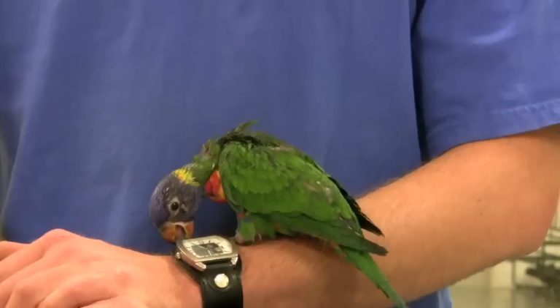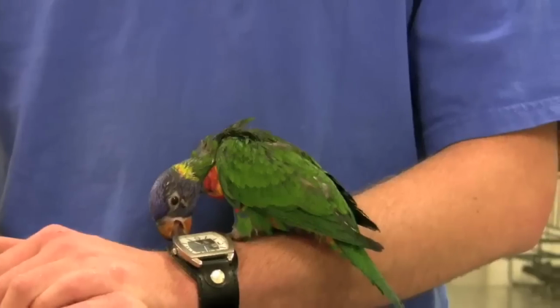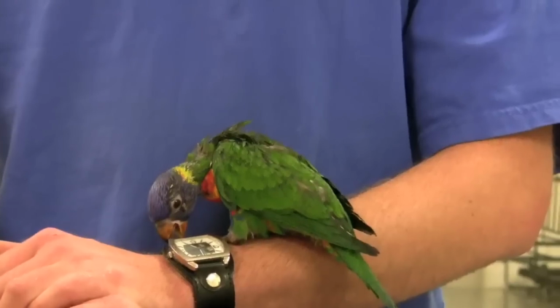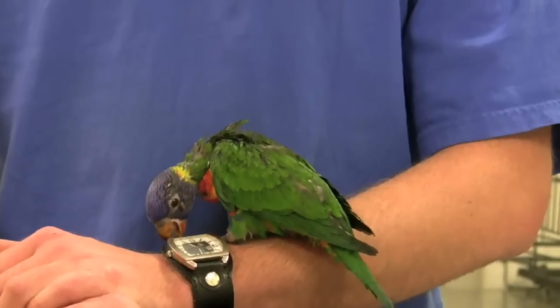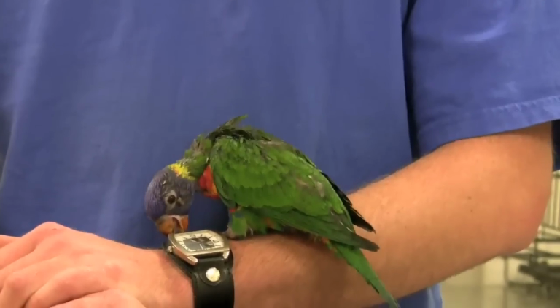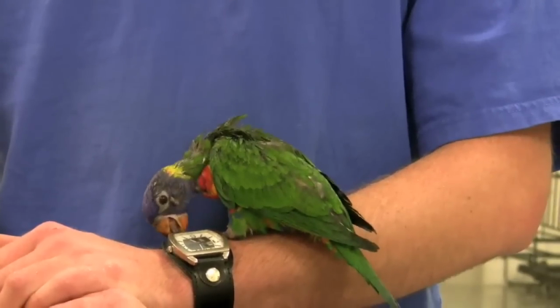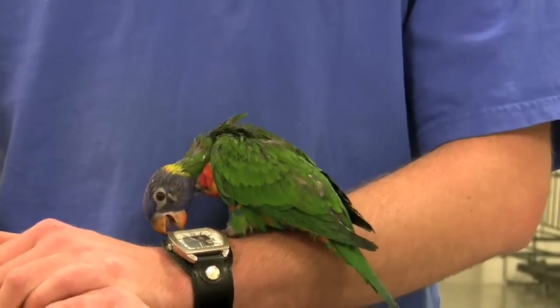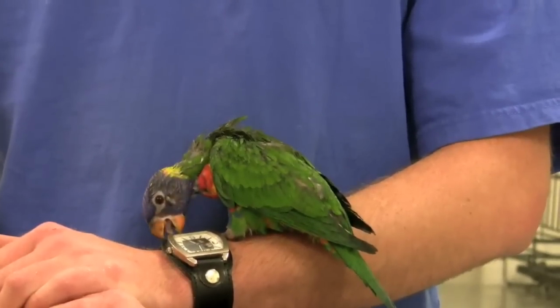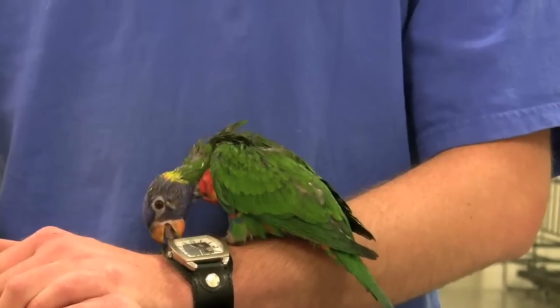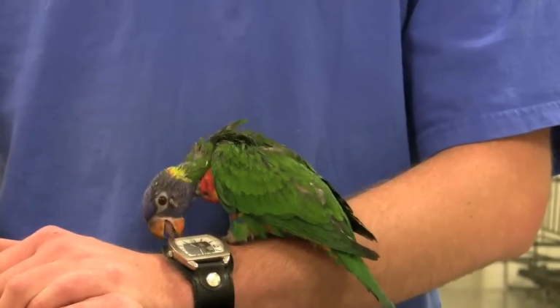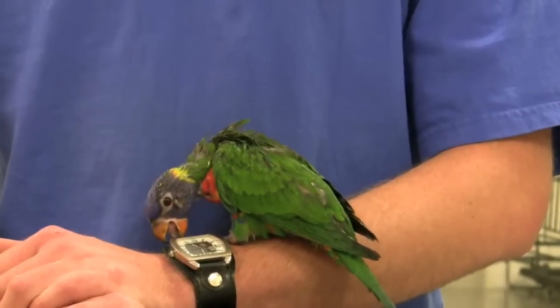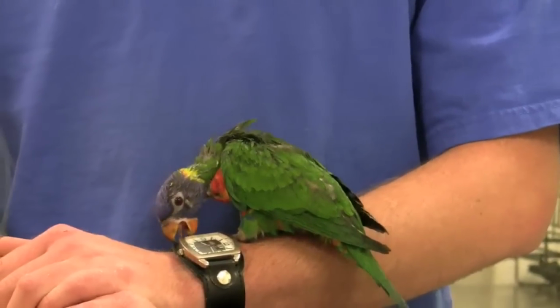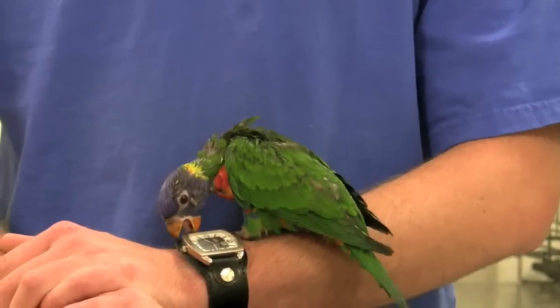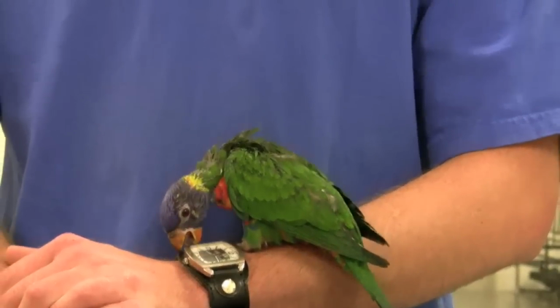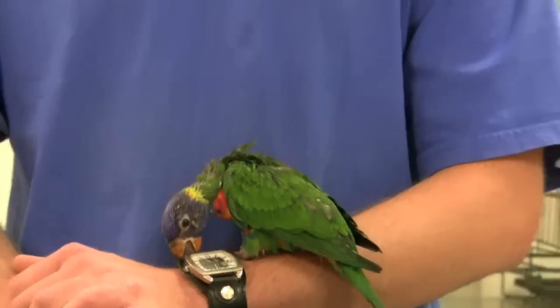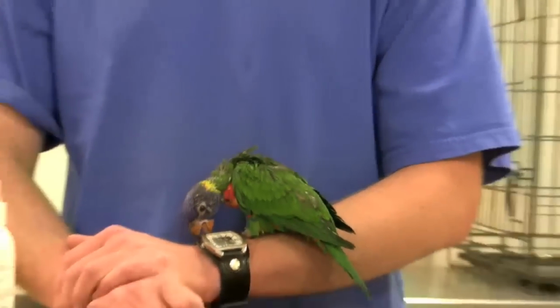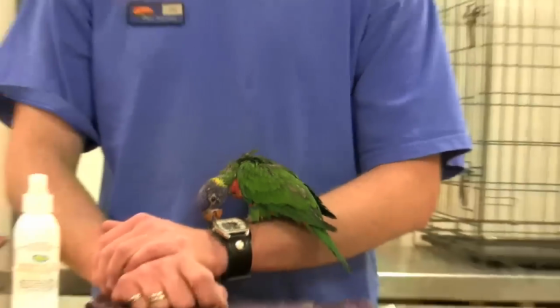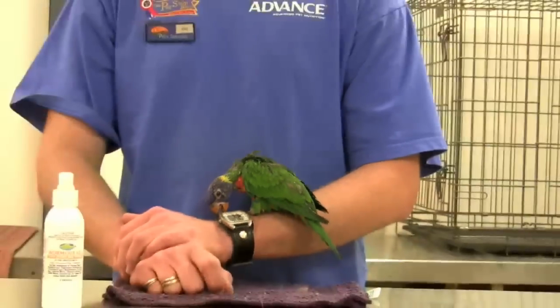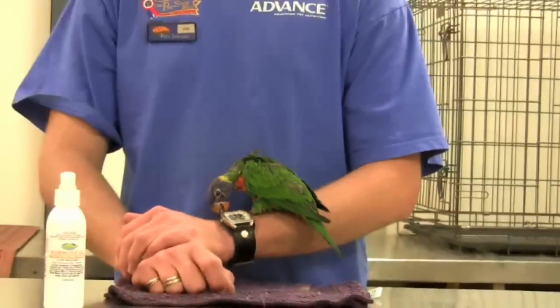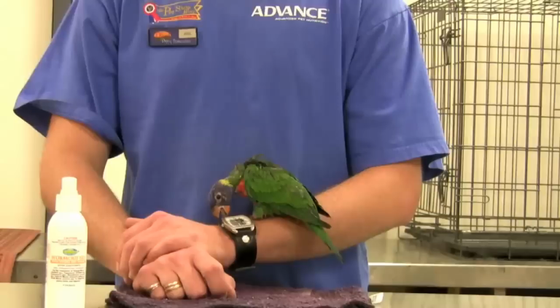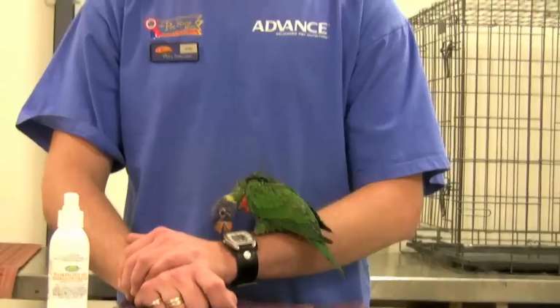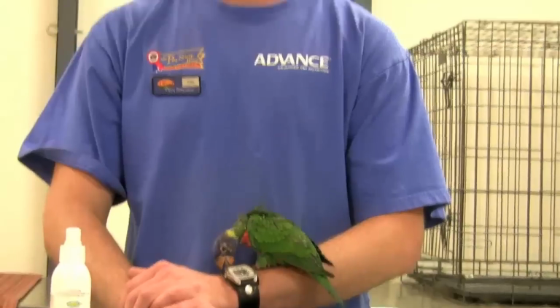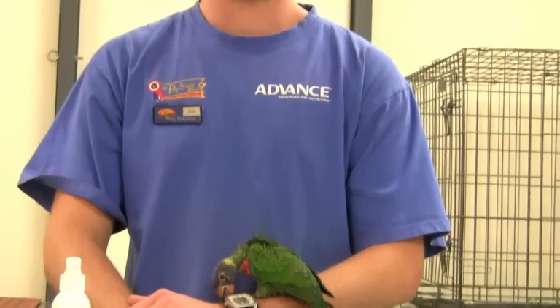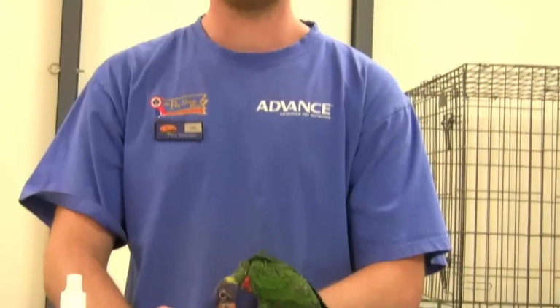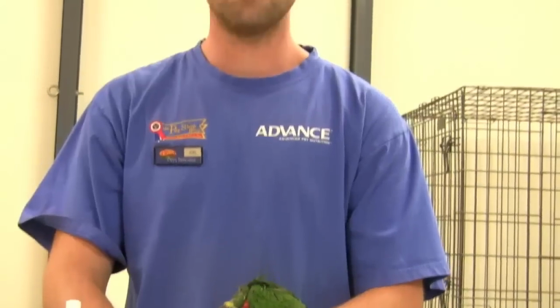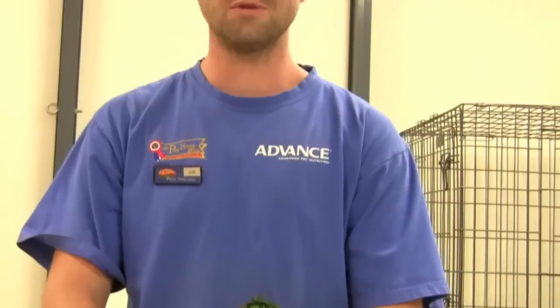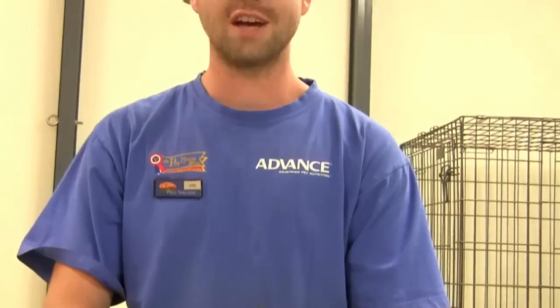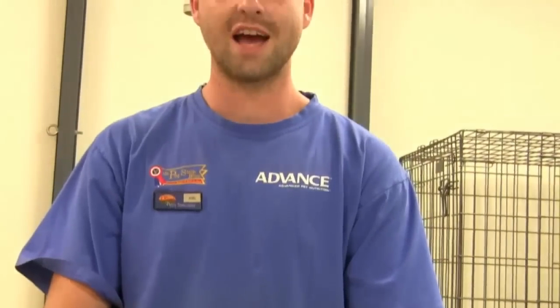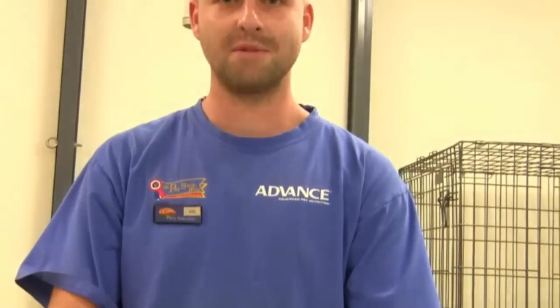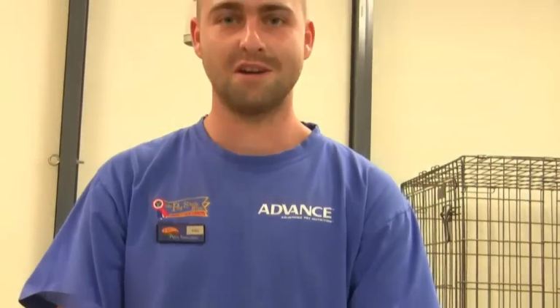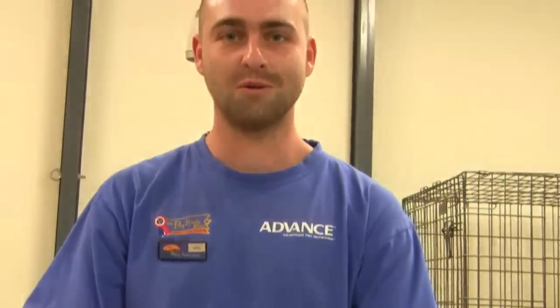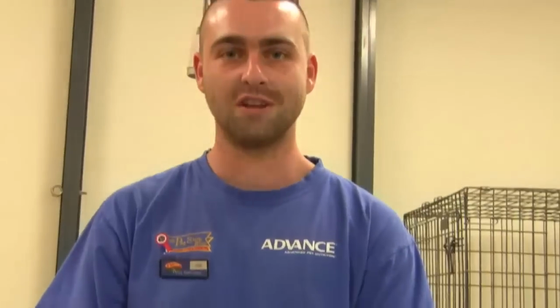In conclusion, prevention is better than cure, so worm your birds every three months and your bird will stay happy and healthy.